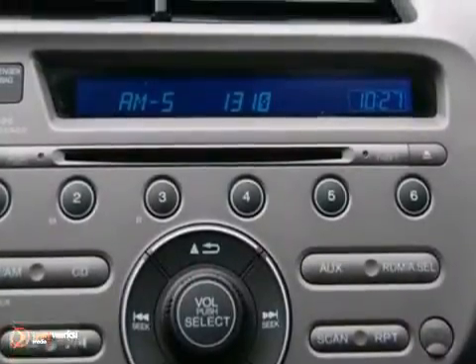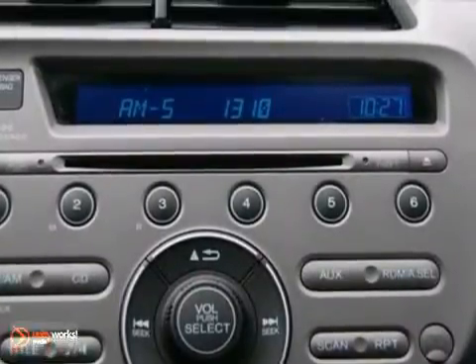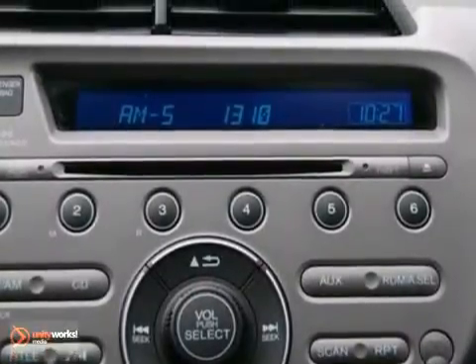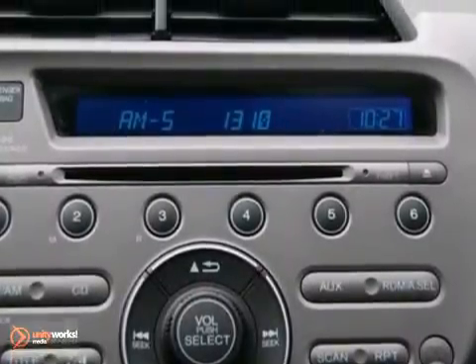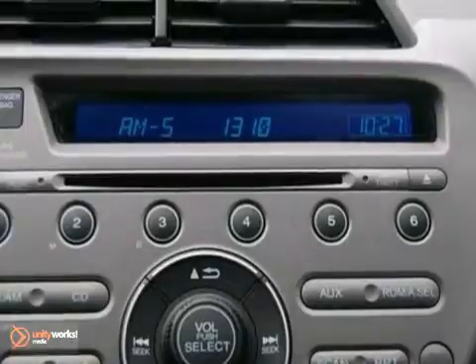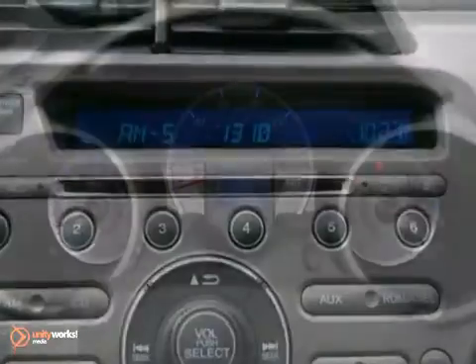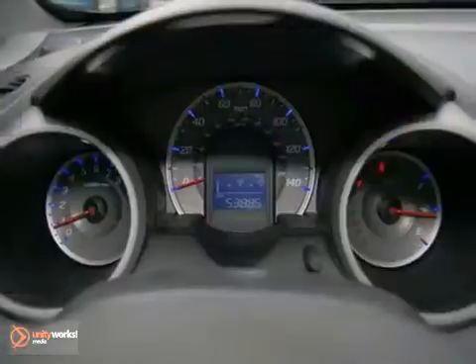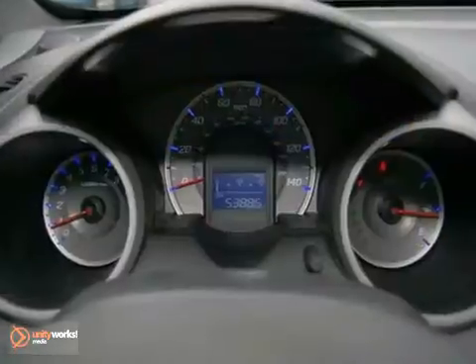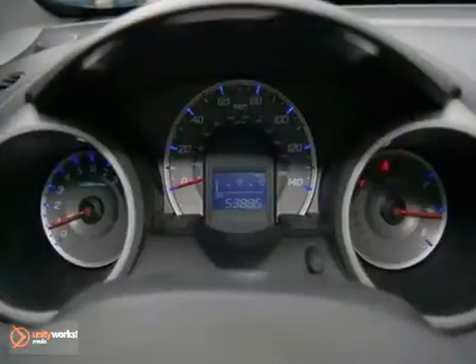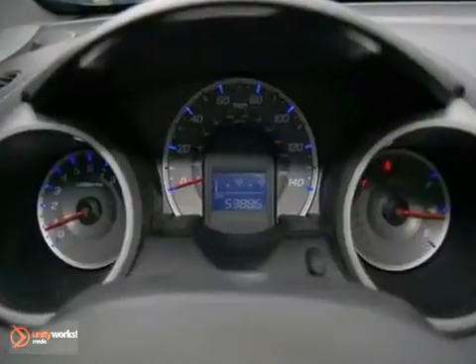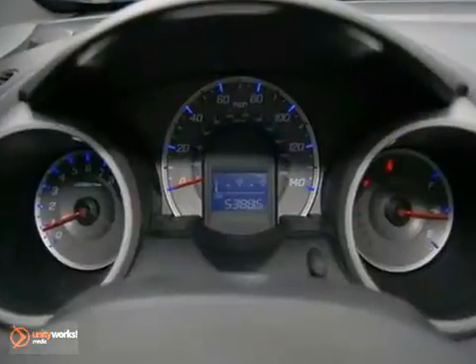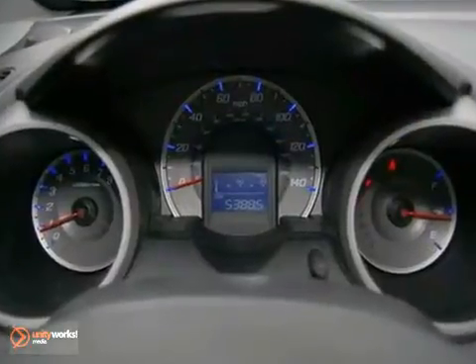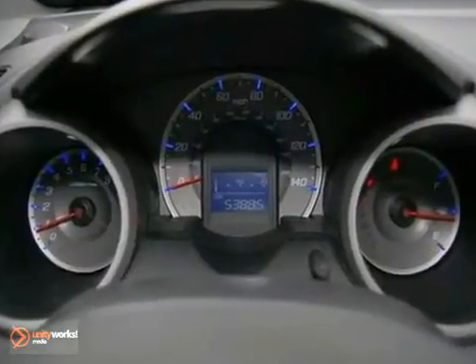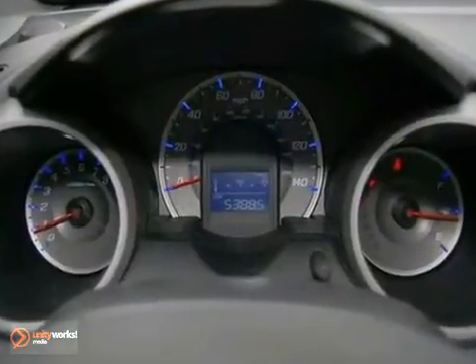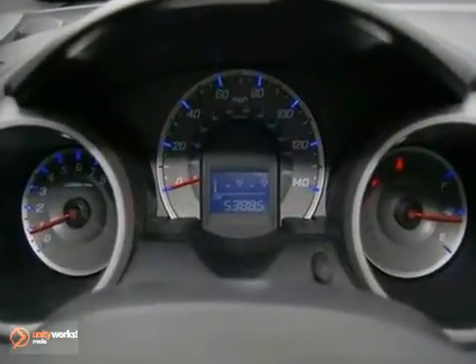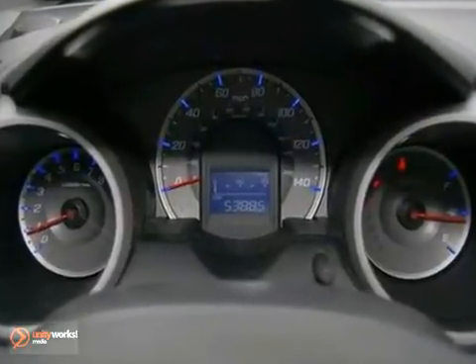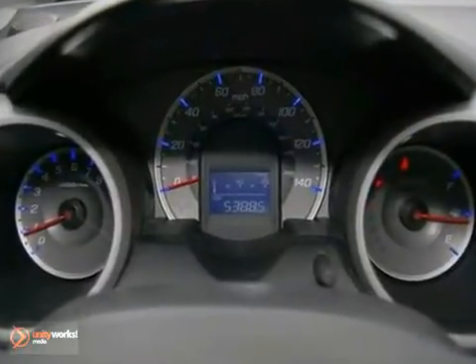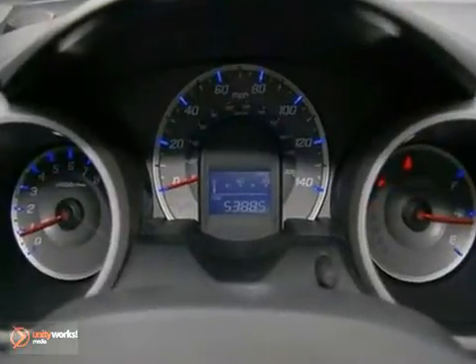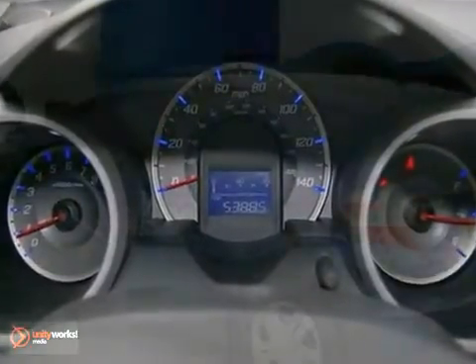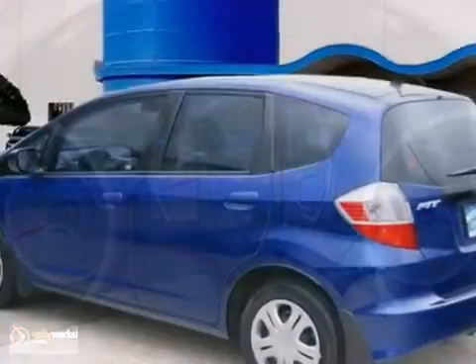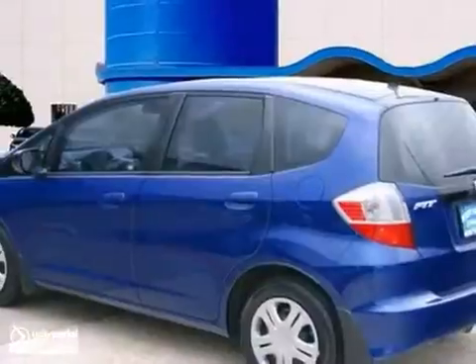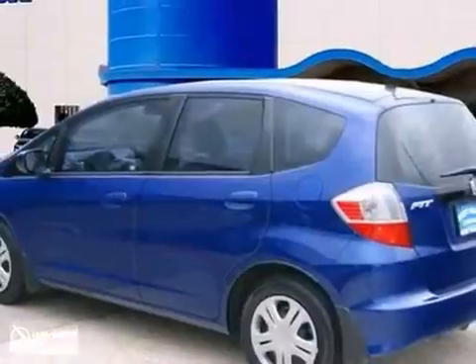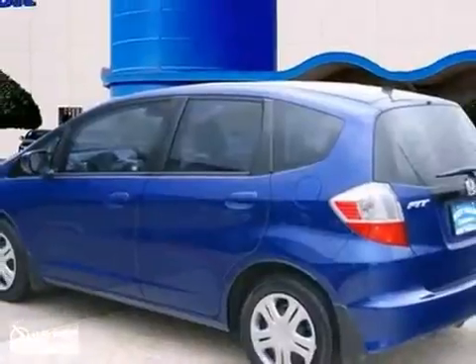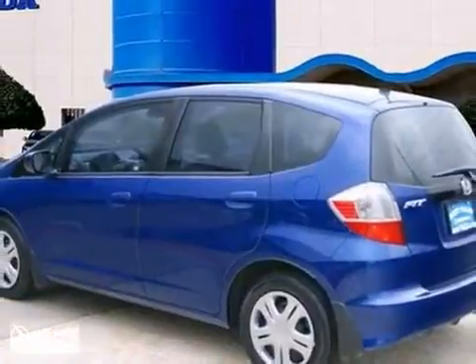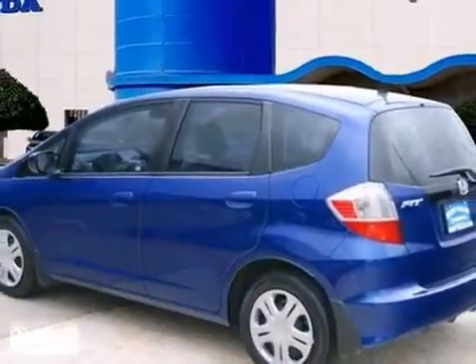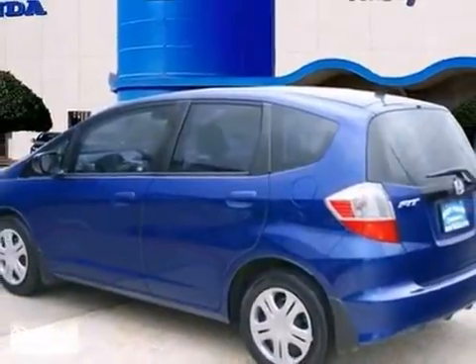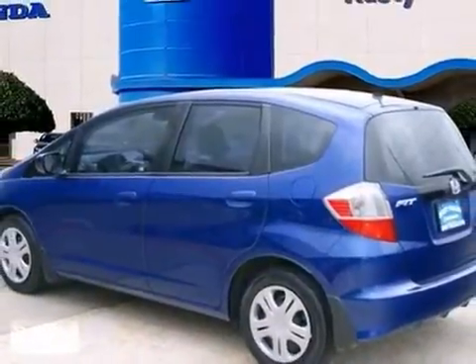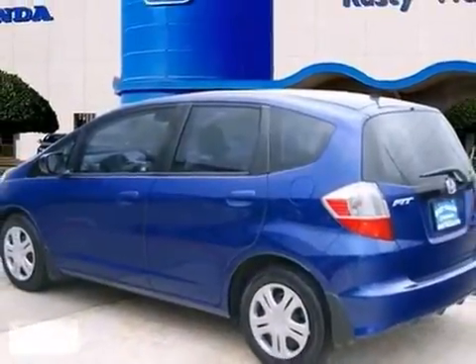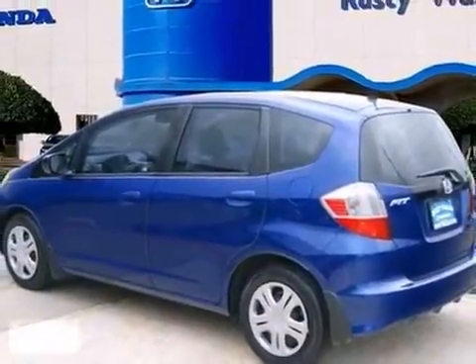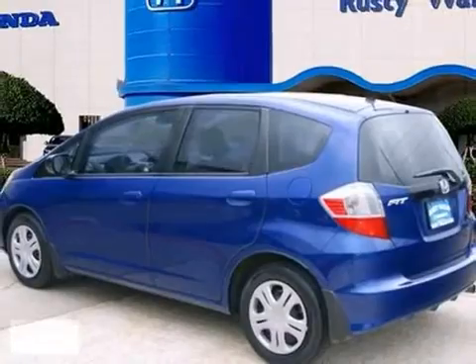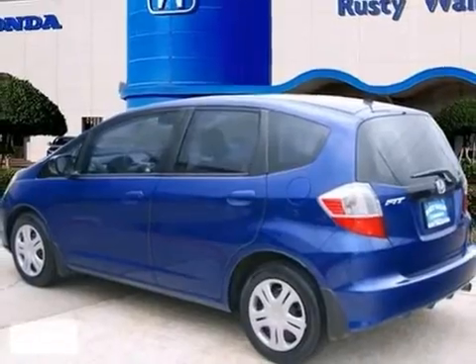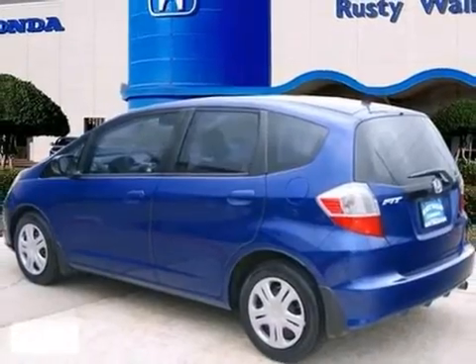The Fit was named a 2010 Subcompact Car Best Buy. Come in and take it for a test drive and see why.